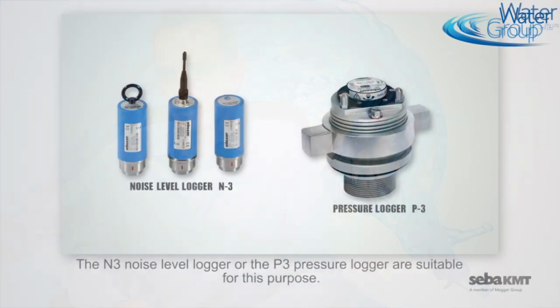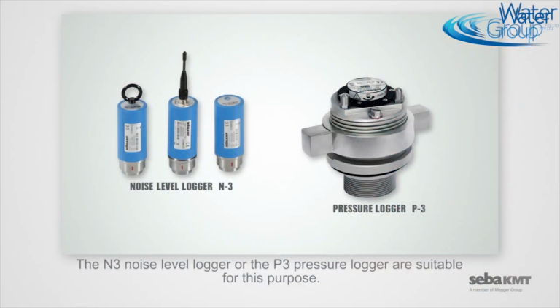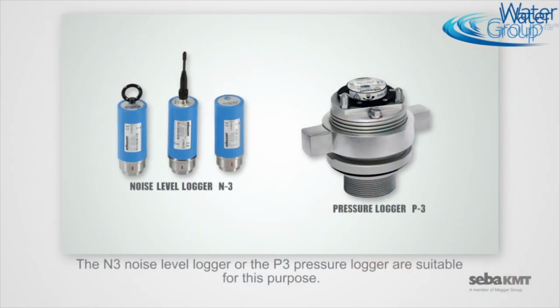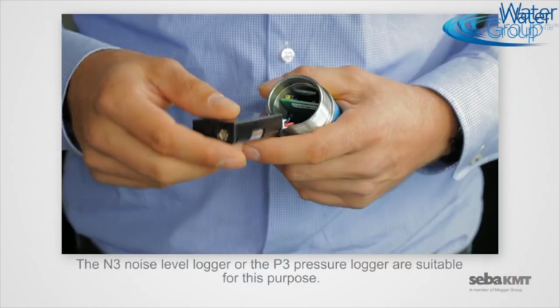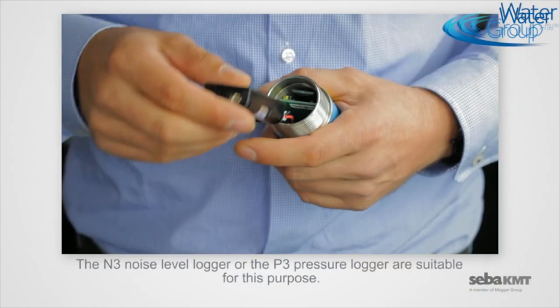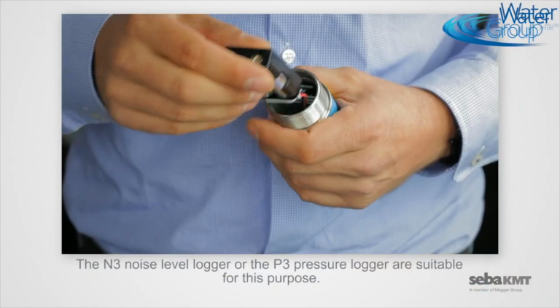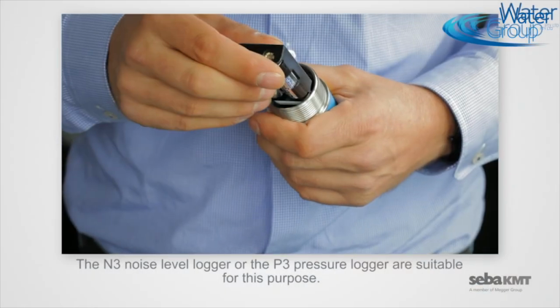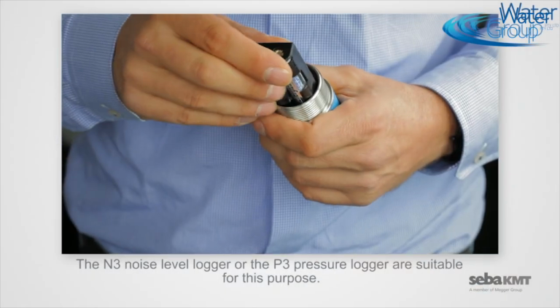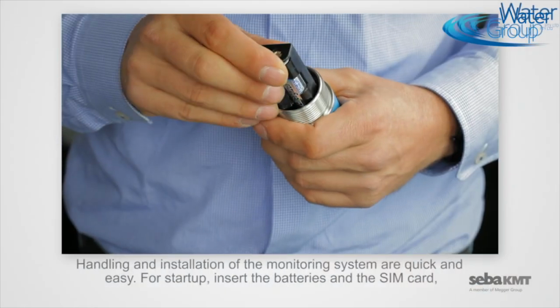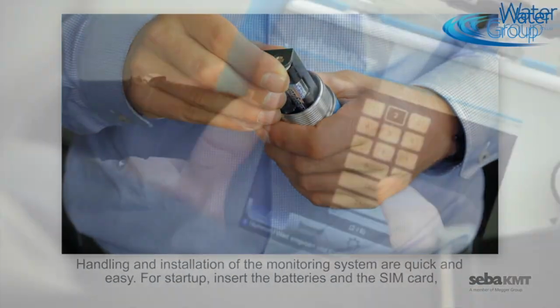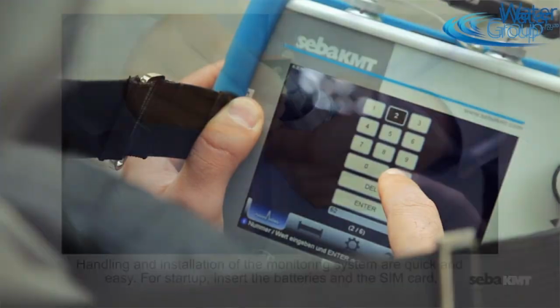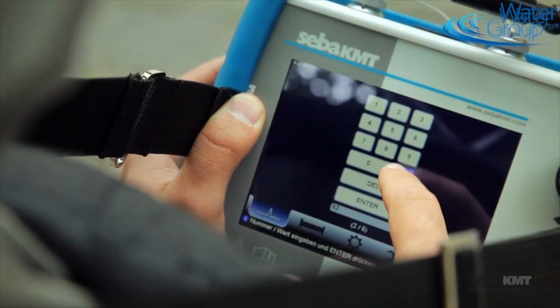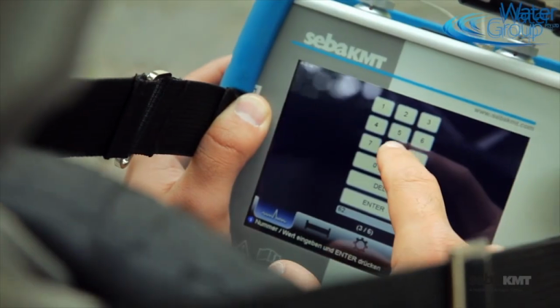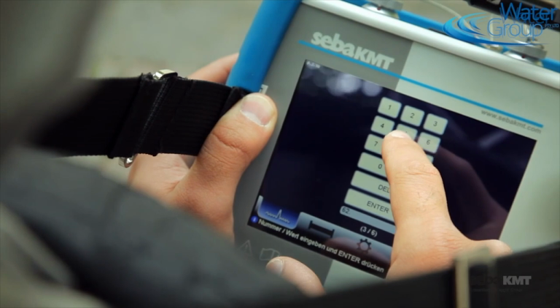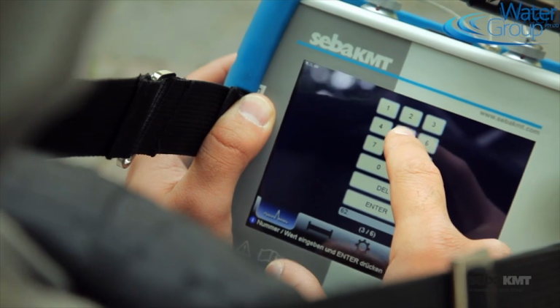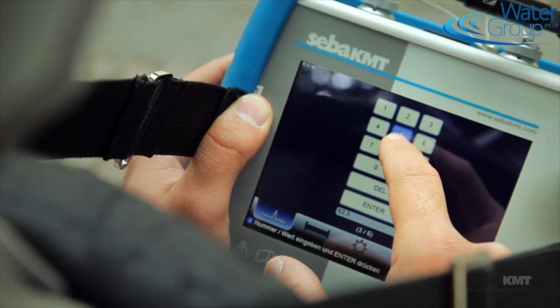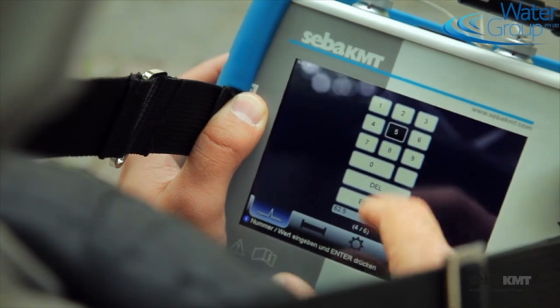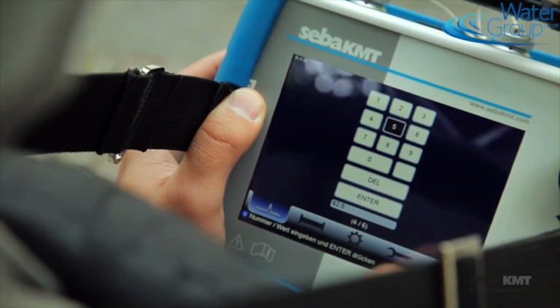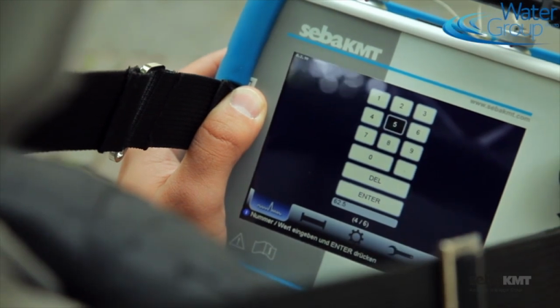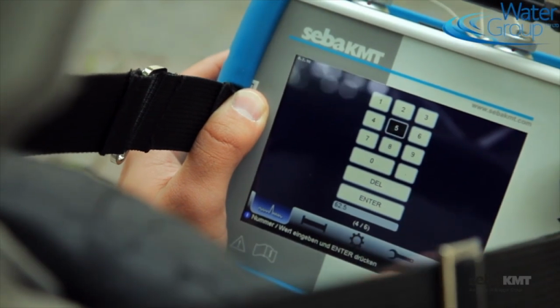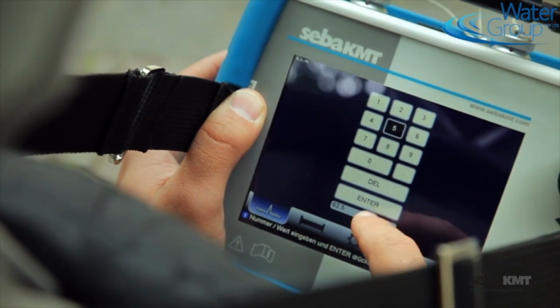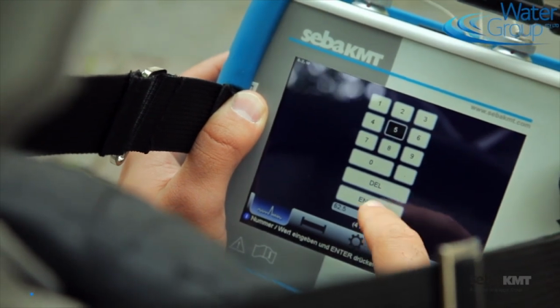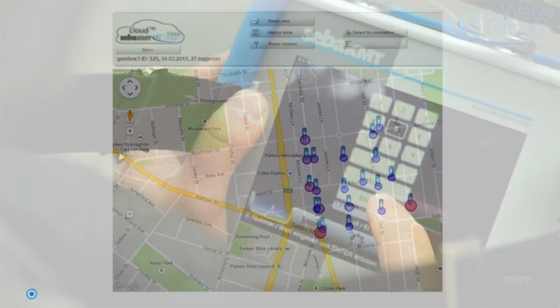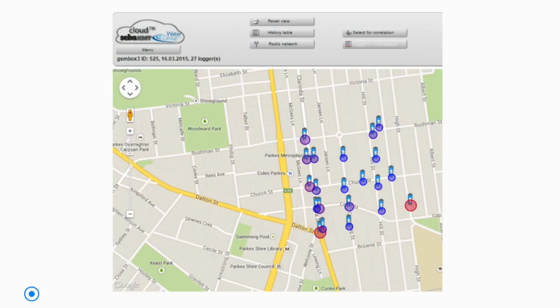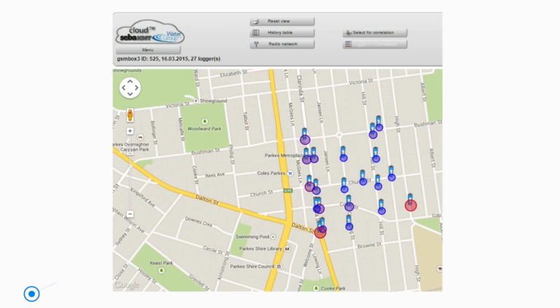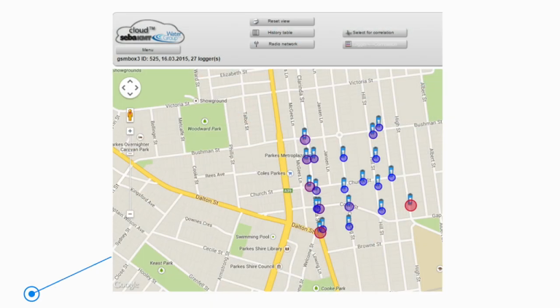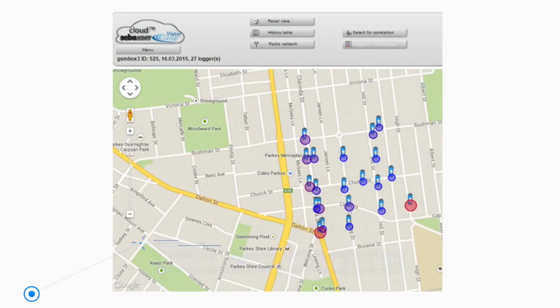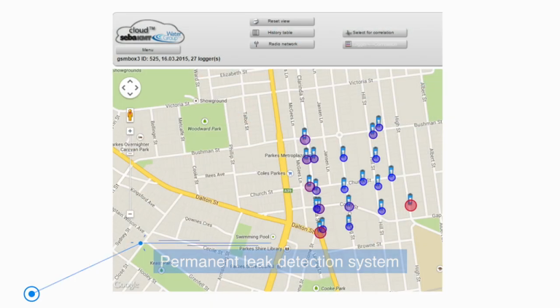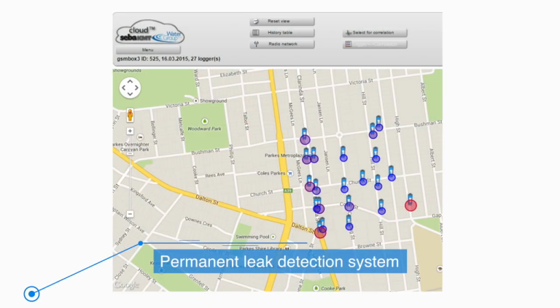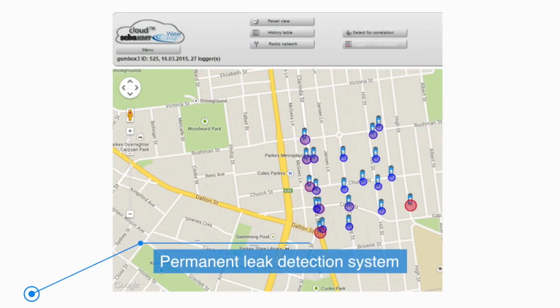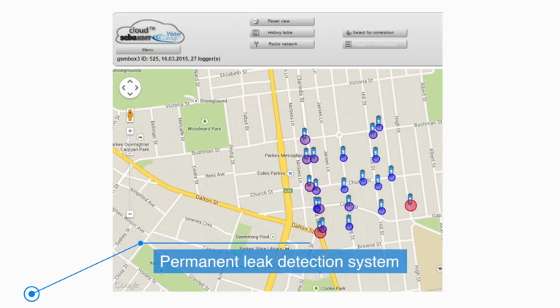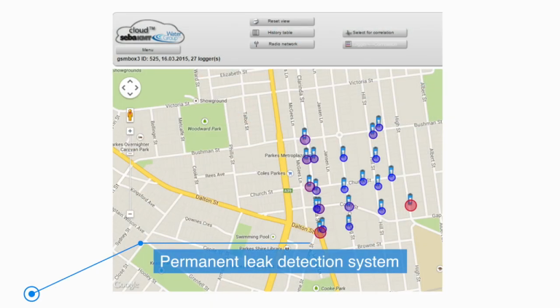We use permanent and relocatable monitoring solutions, with data able to be stored on the device and downloaded below.